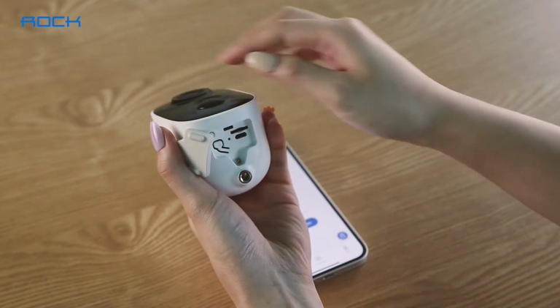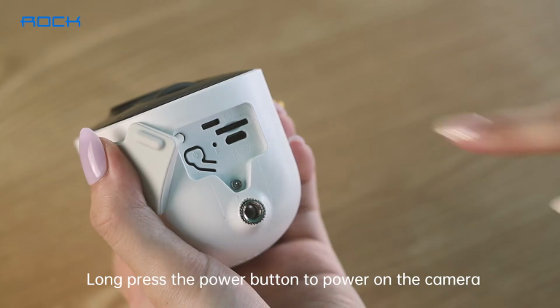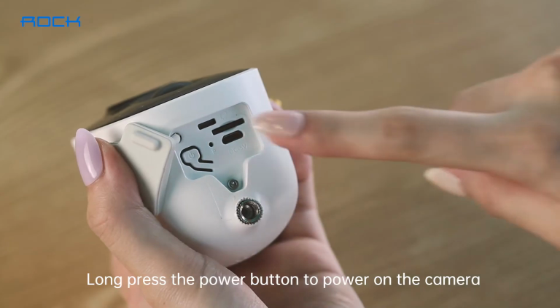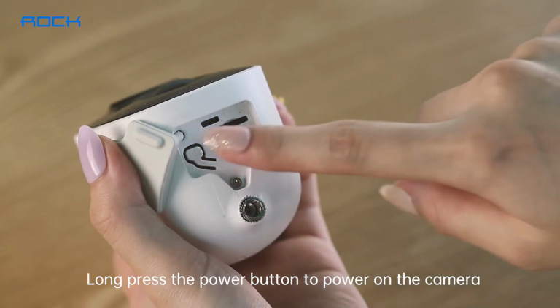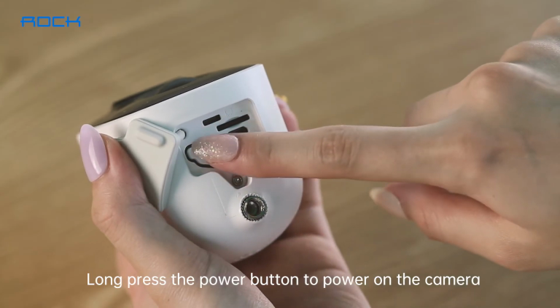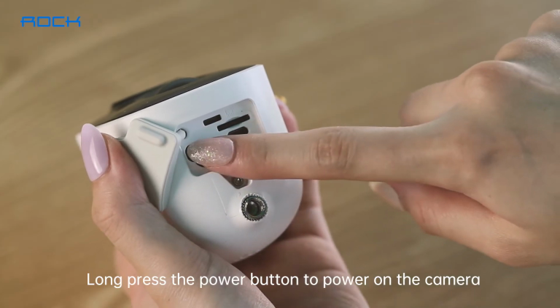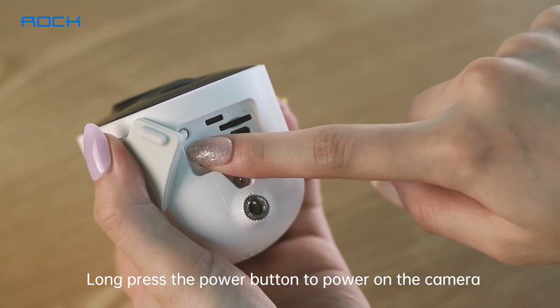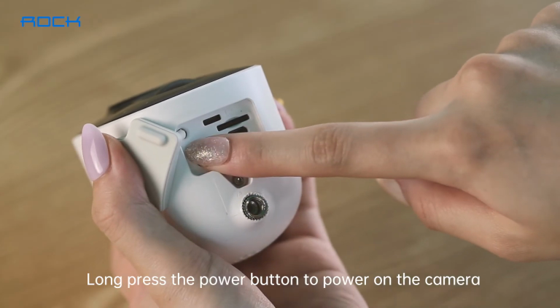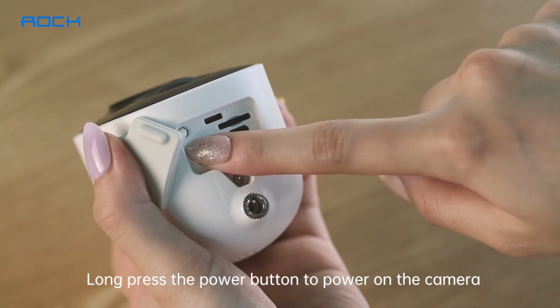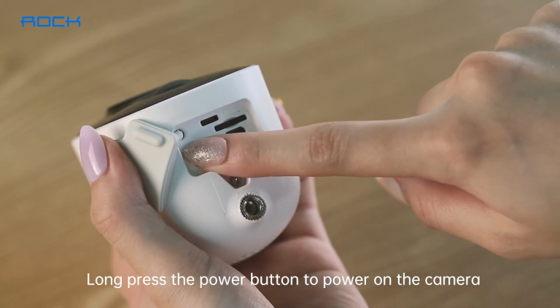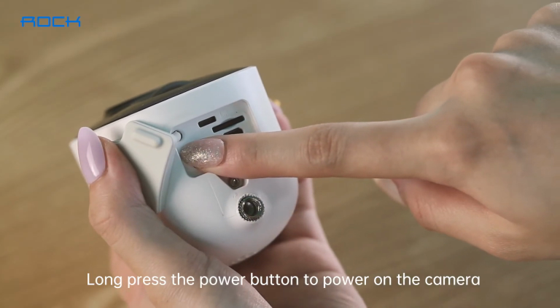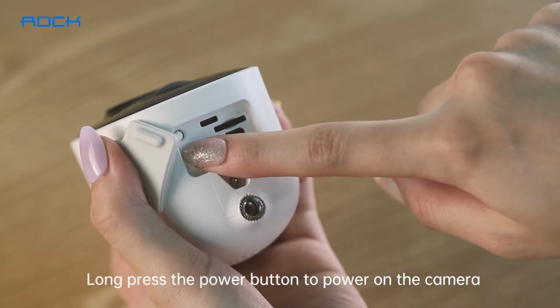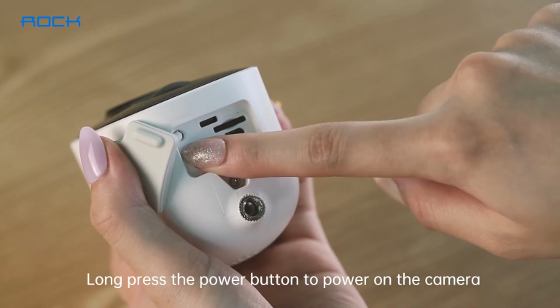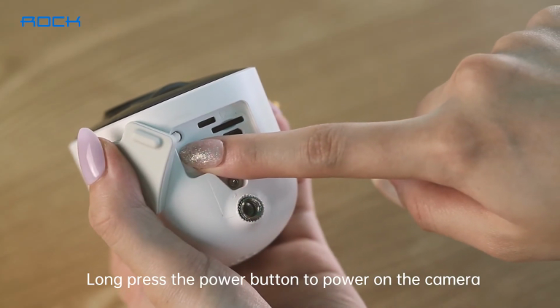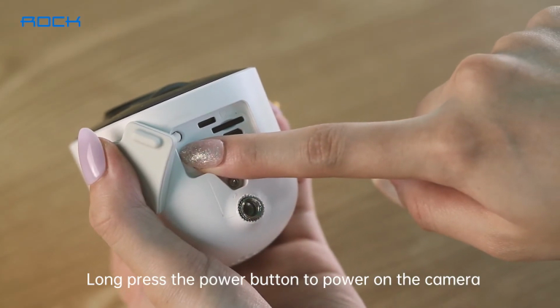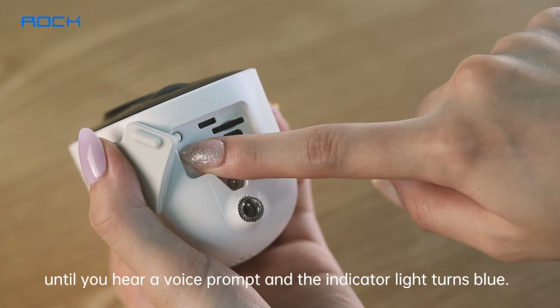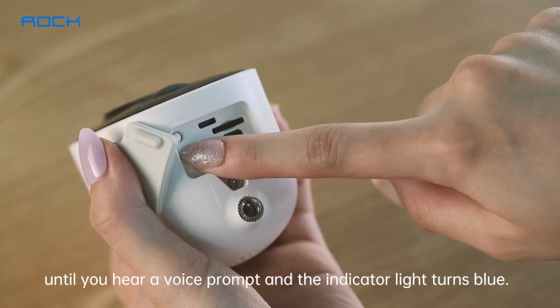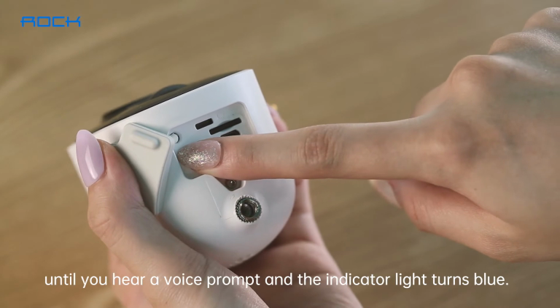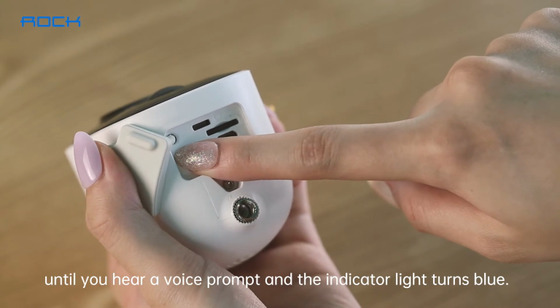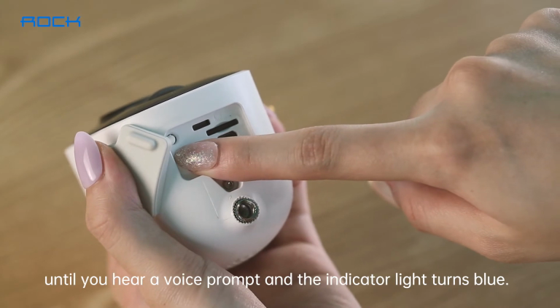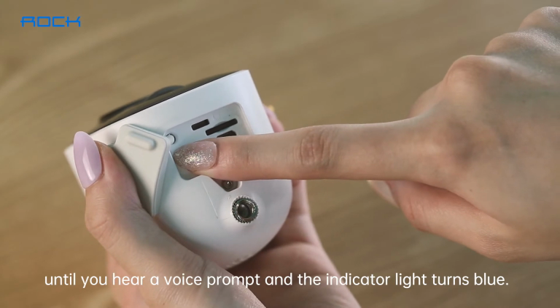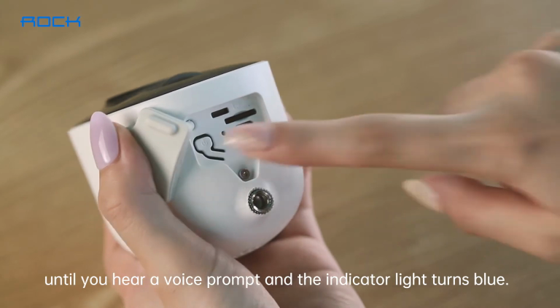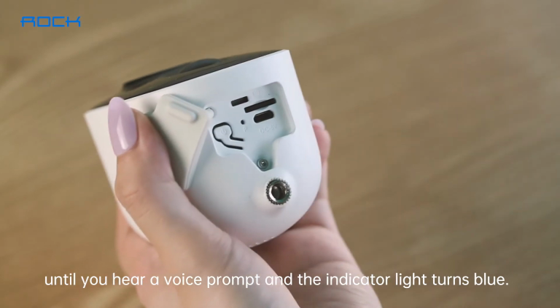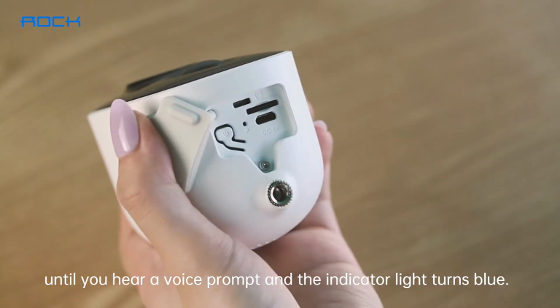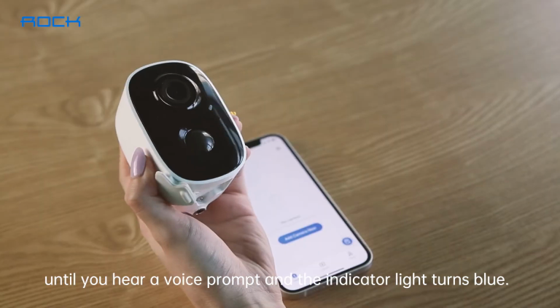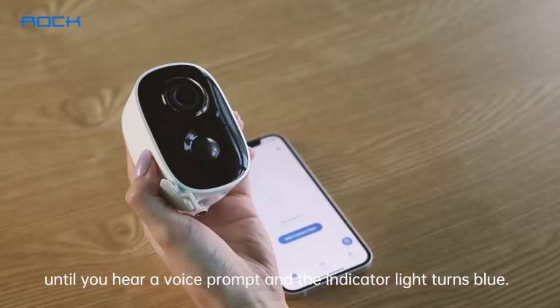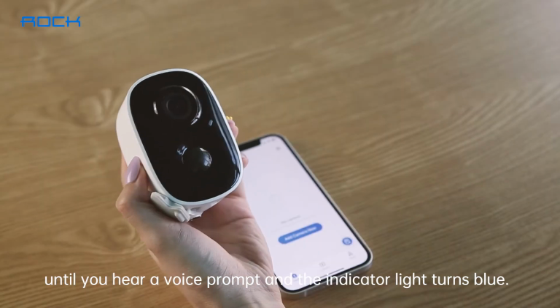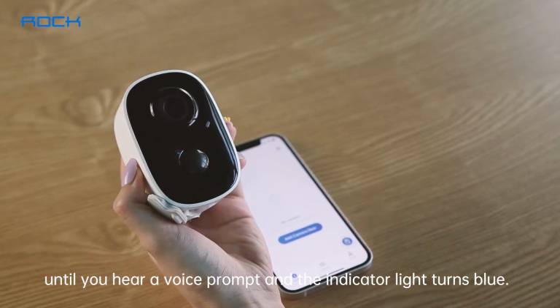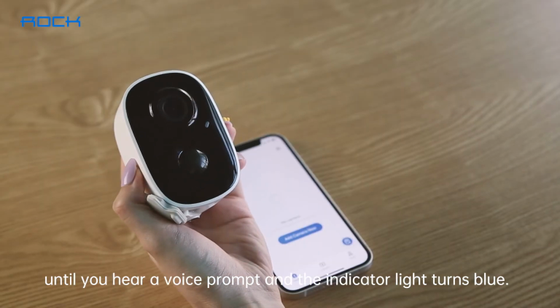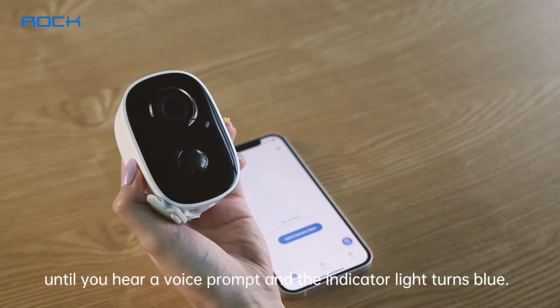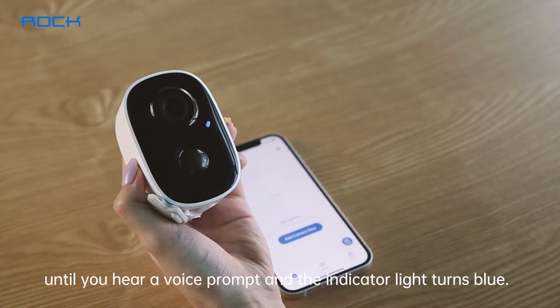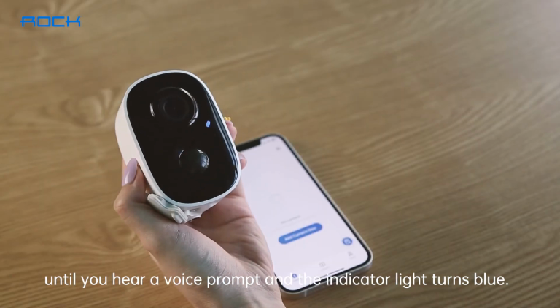Long press the power button to power on the camera until you hear a voice prompt and the indicator light turns blue.